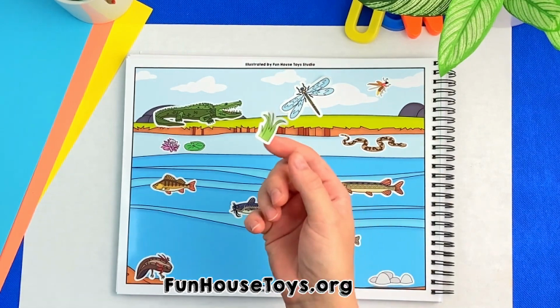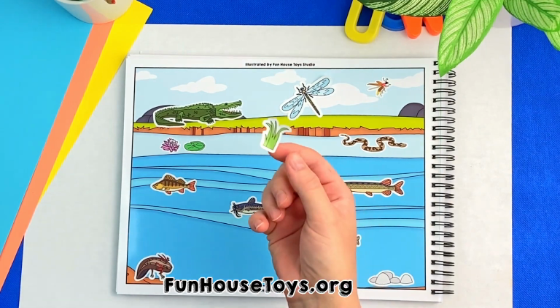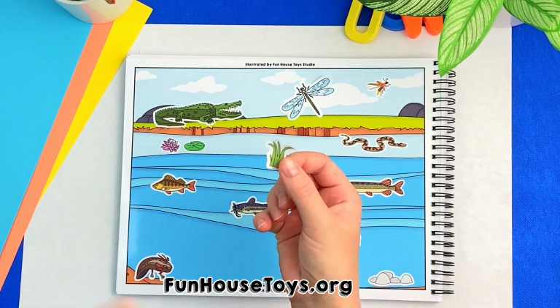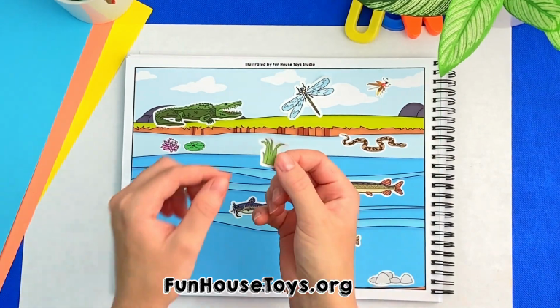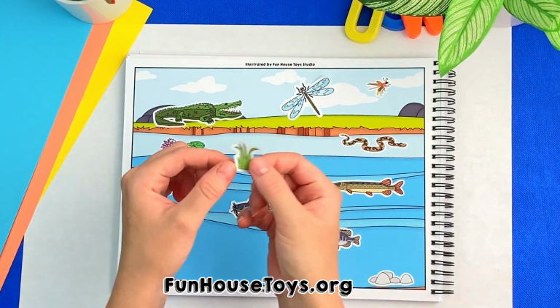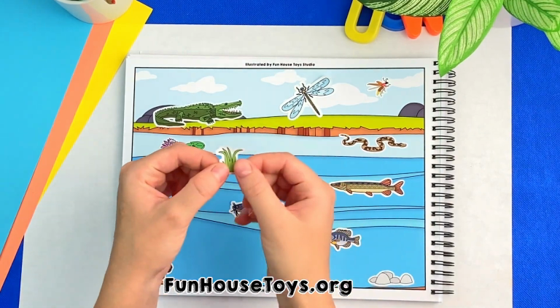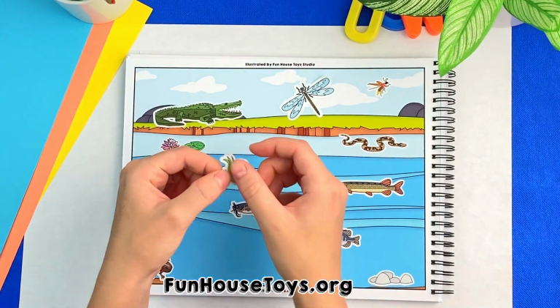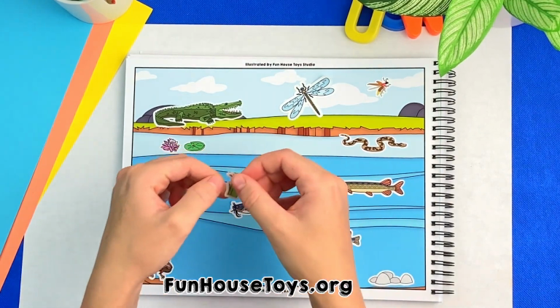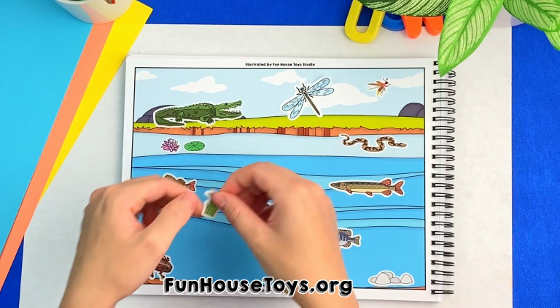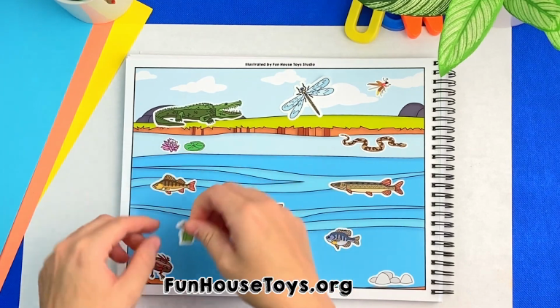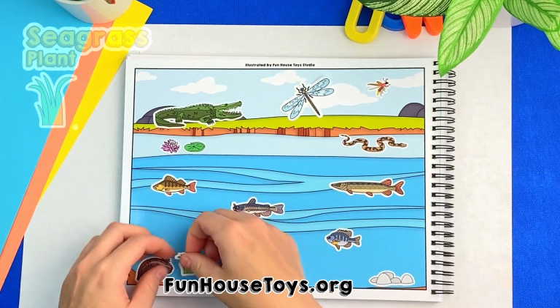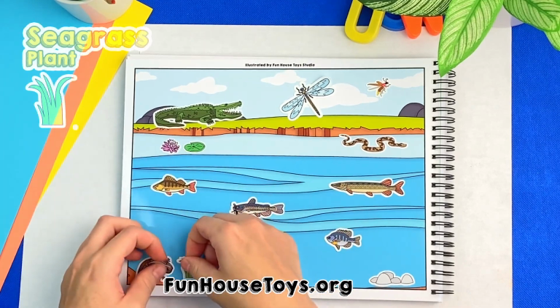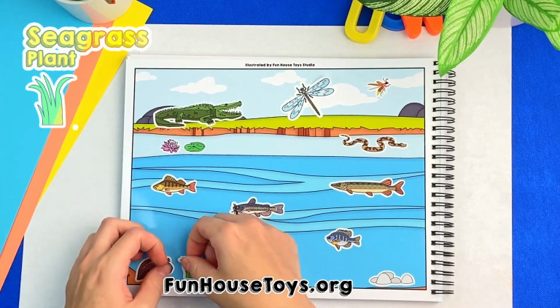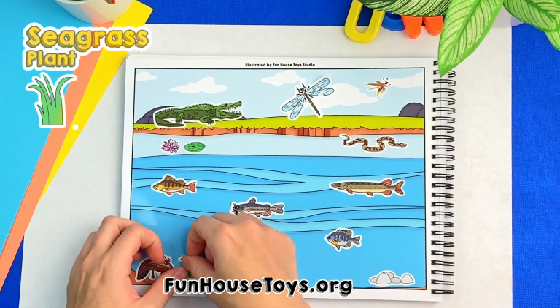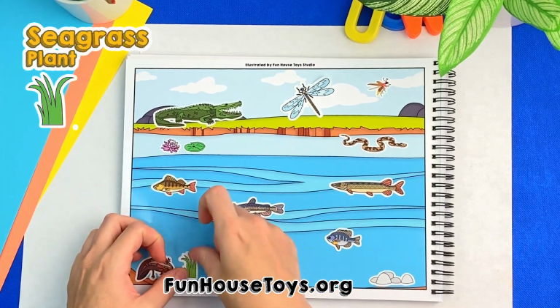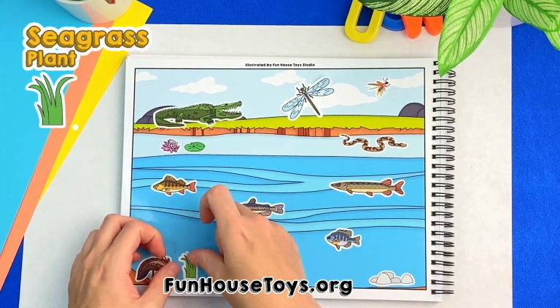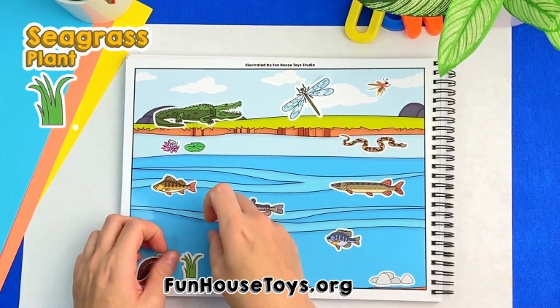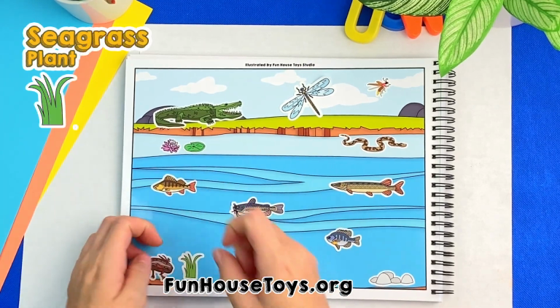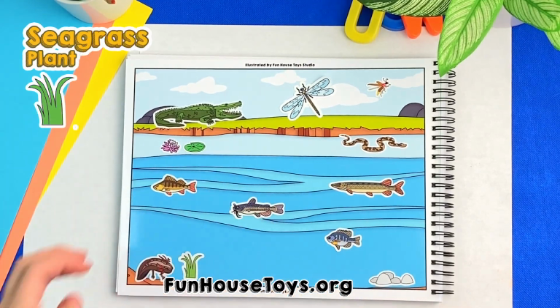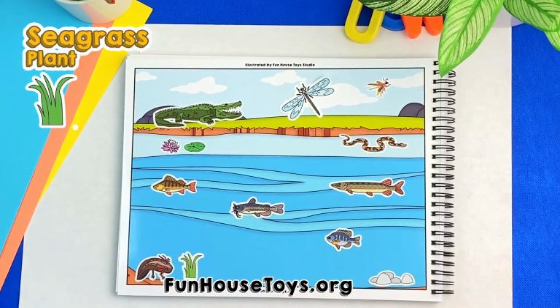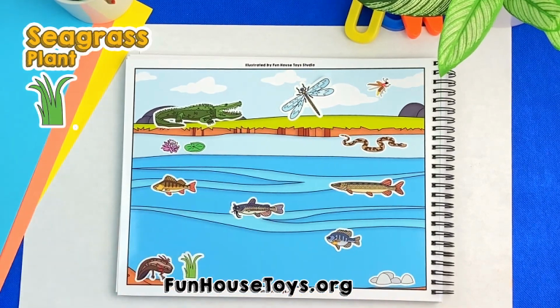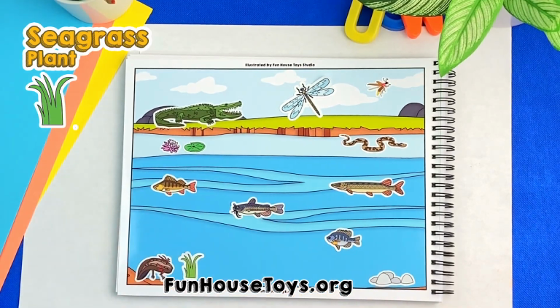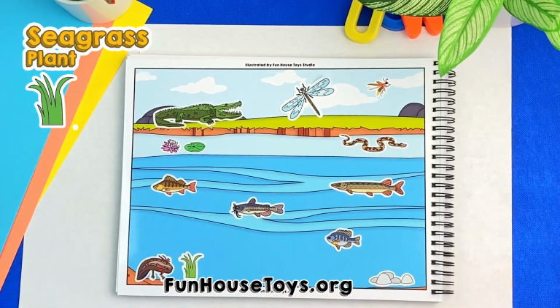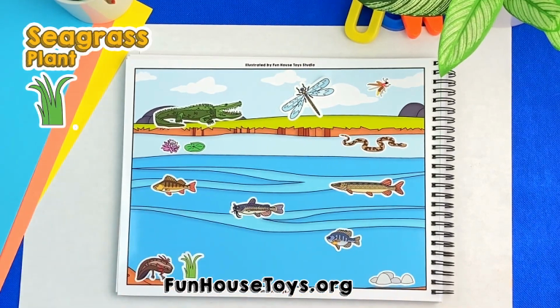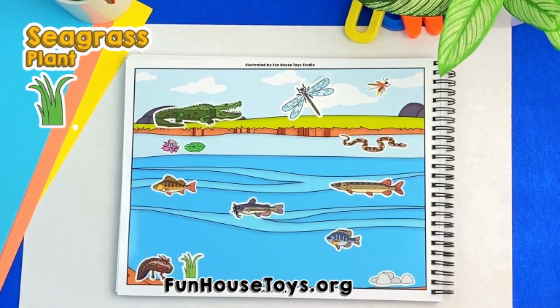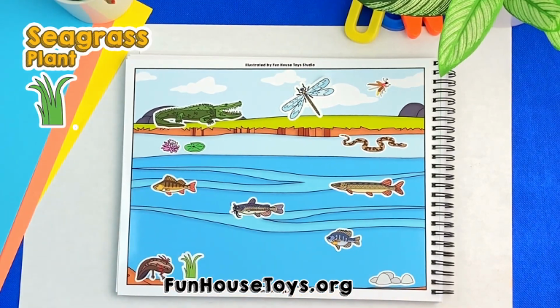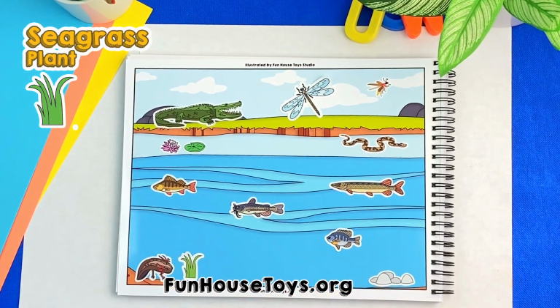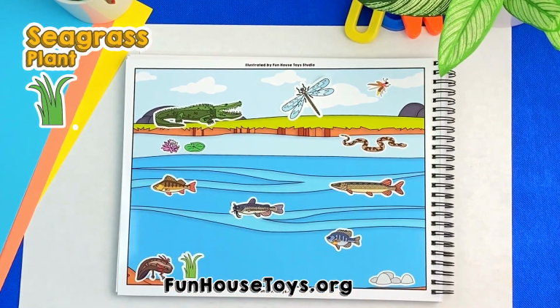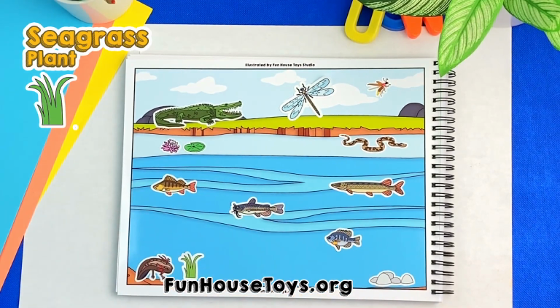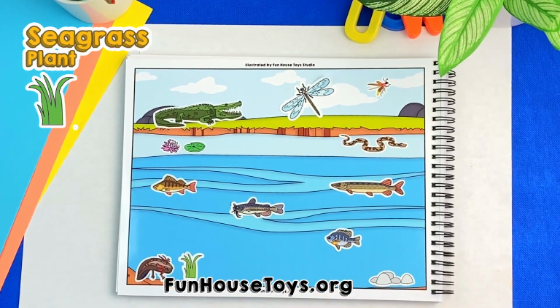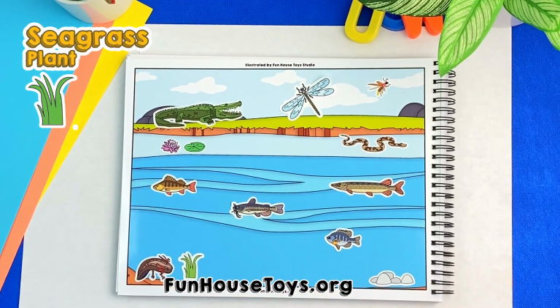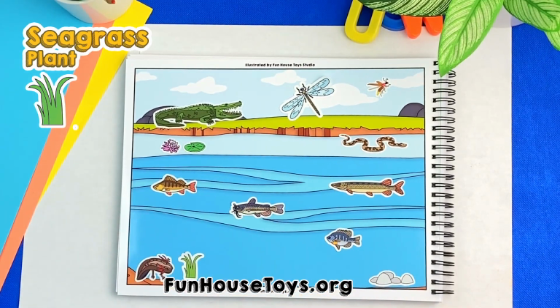I can spot grass in the water. Yes, seagrass is a plant that grows entirely underwater.